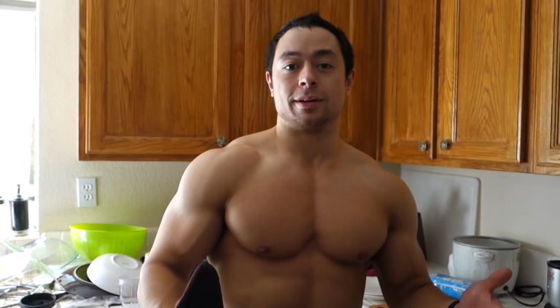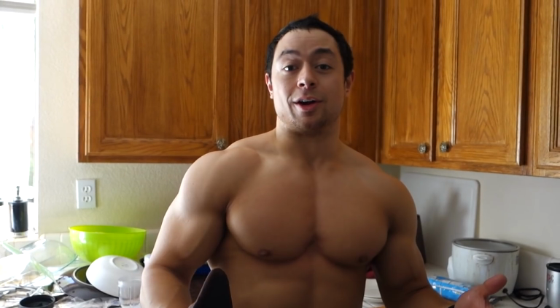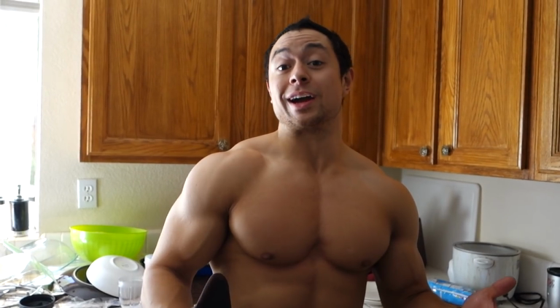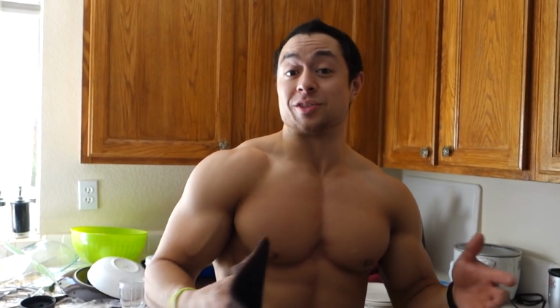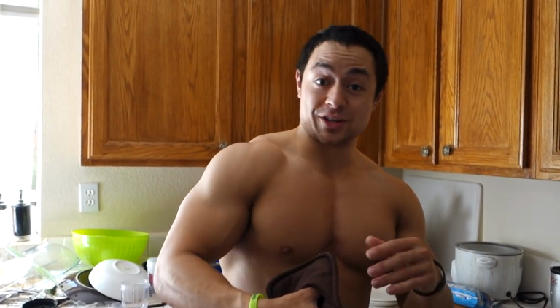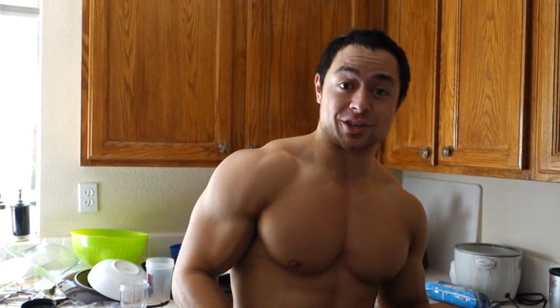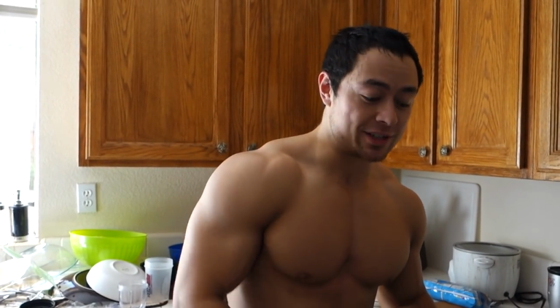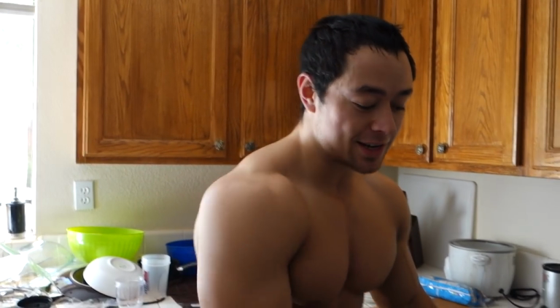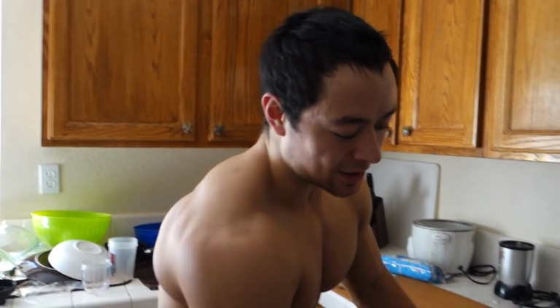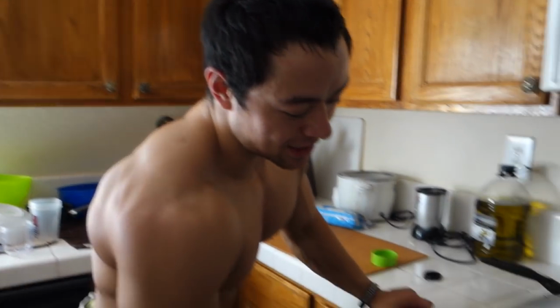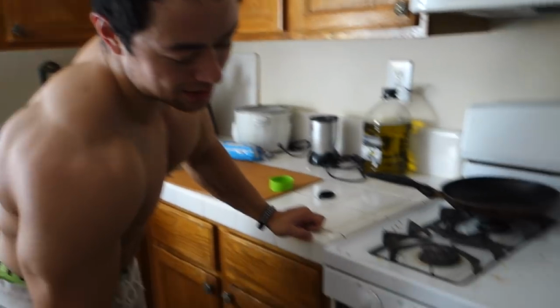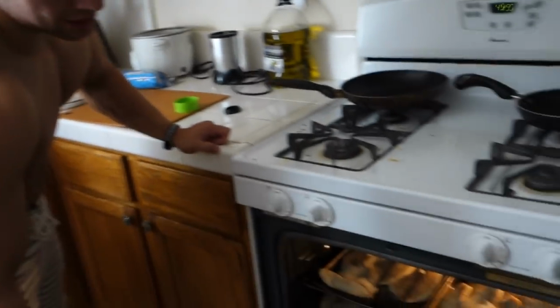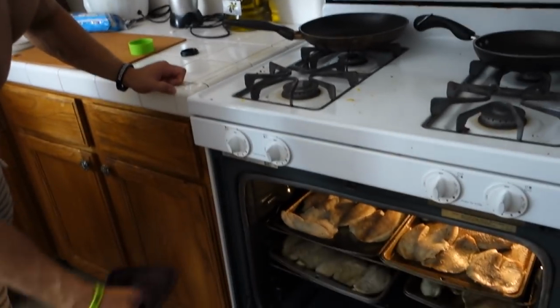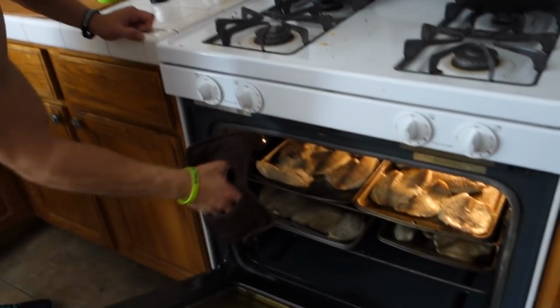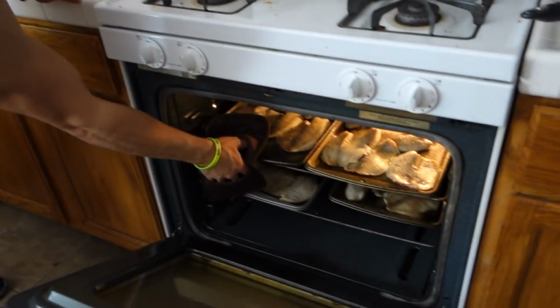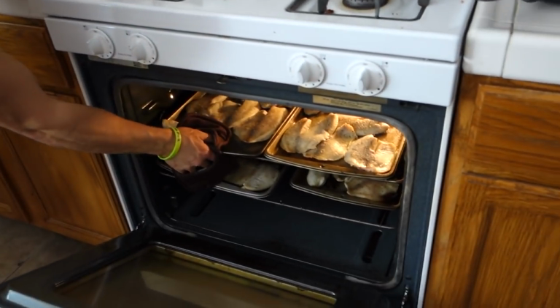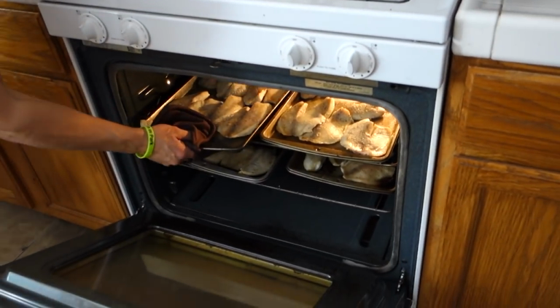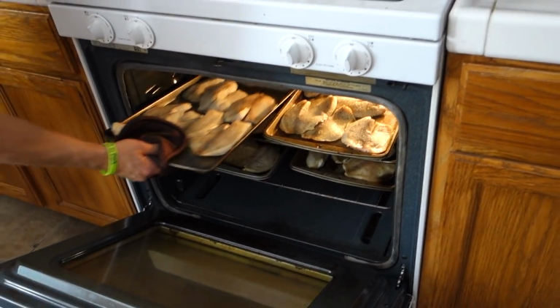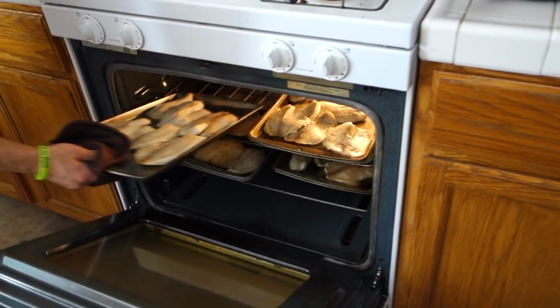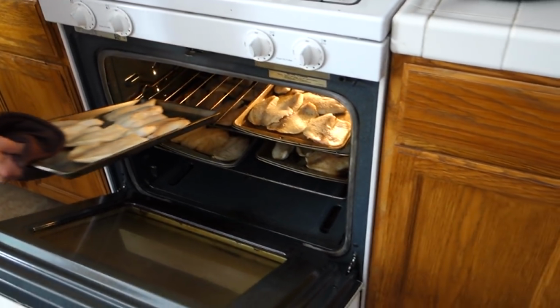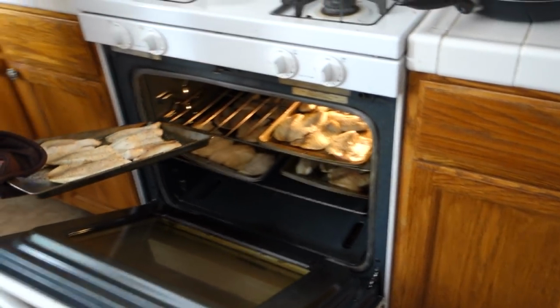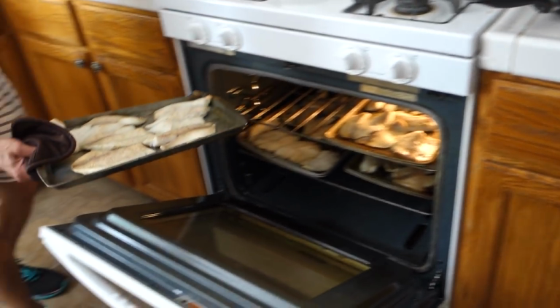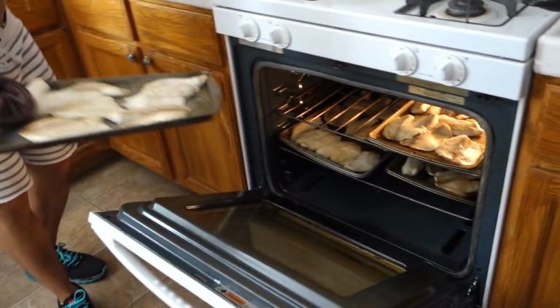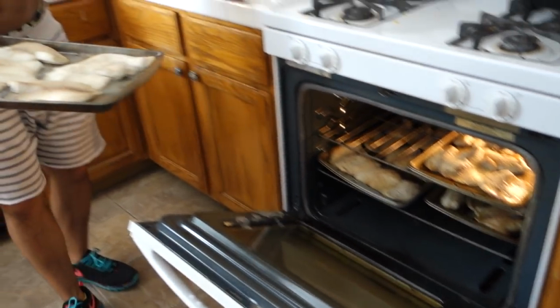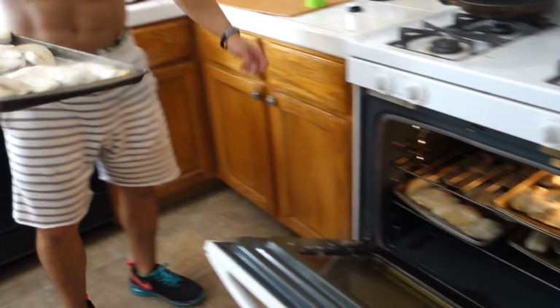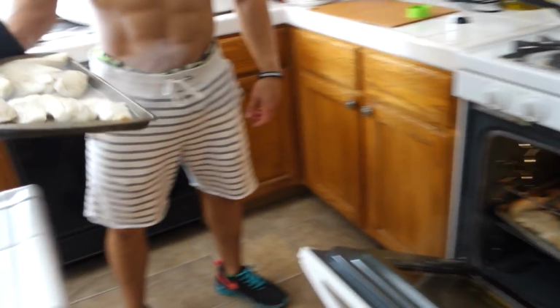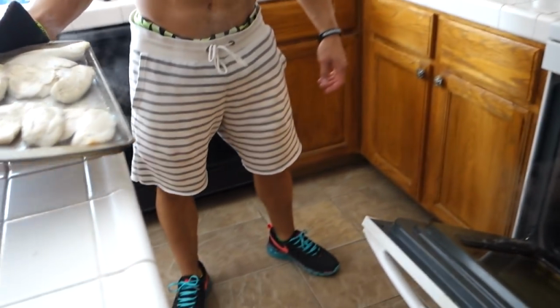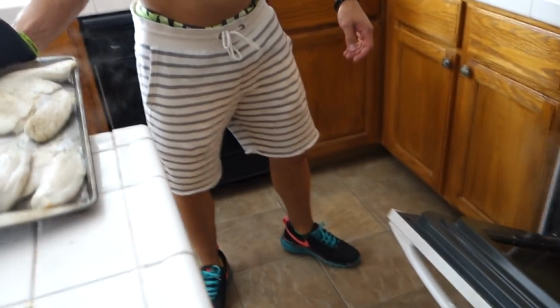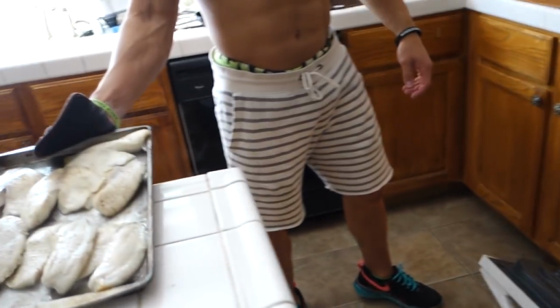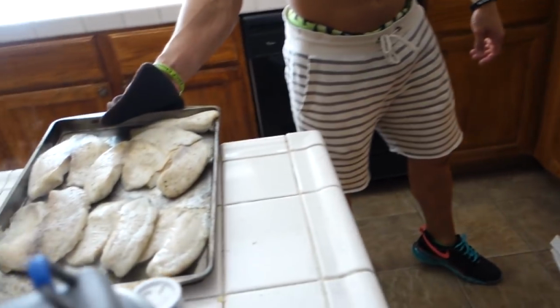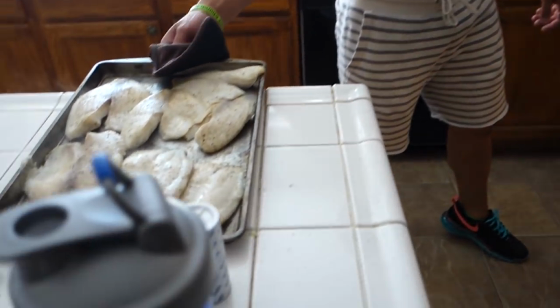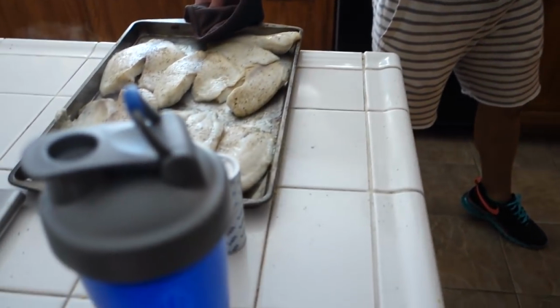Alright guys, the fish is all done now. Let's take this out and set it on a counter so that it can cool off.